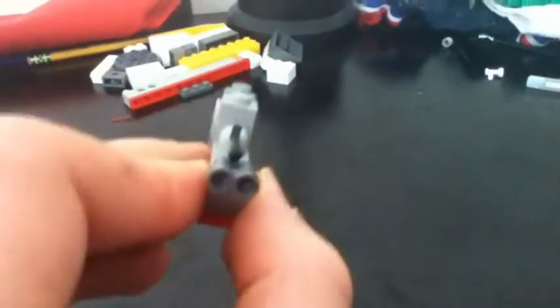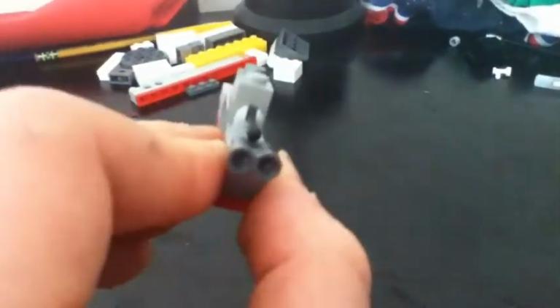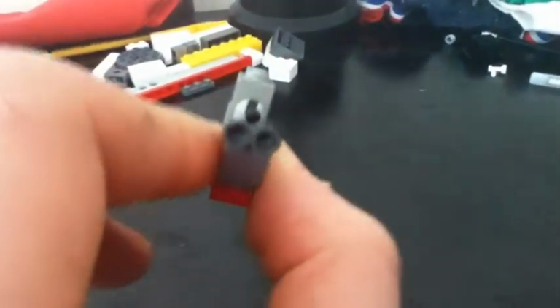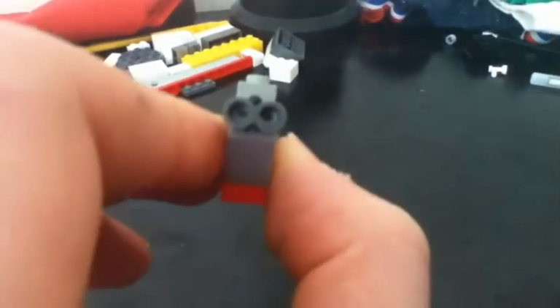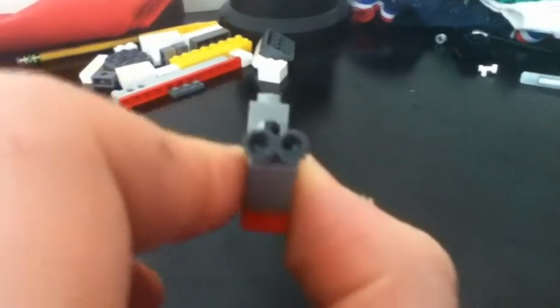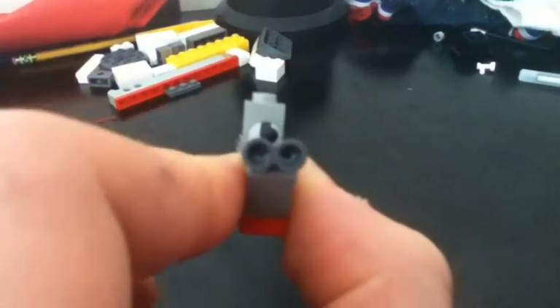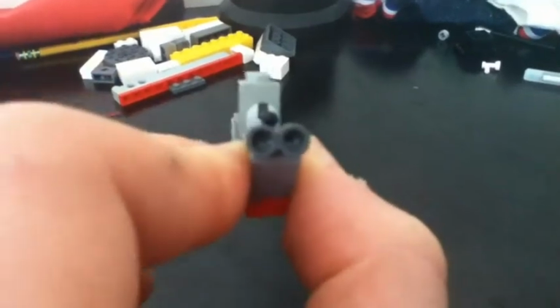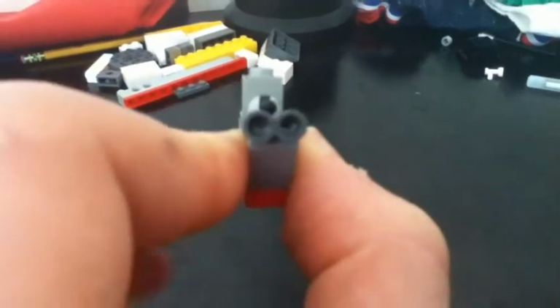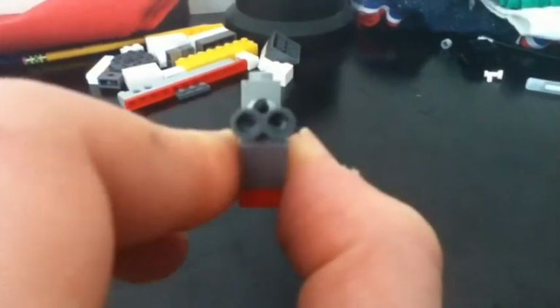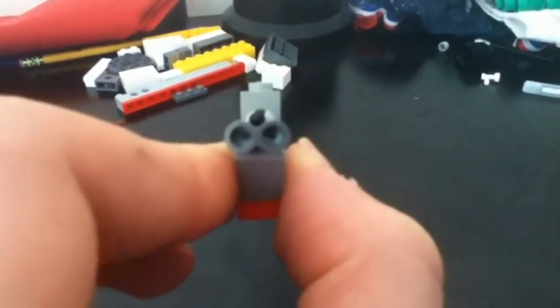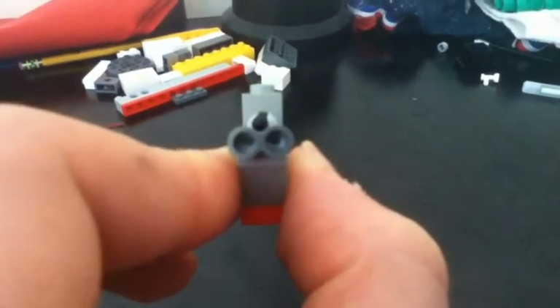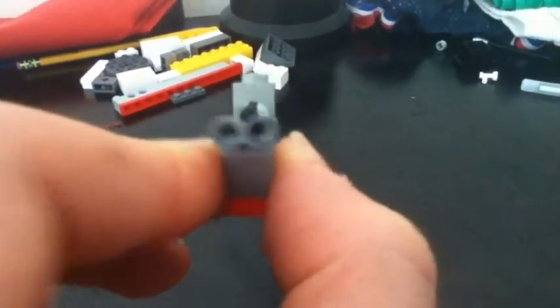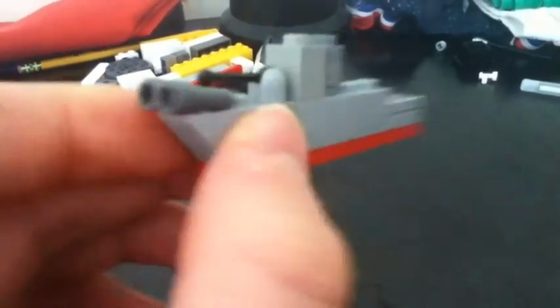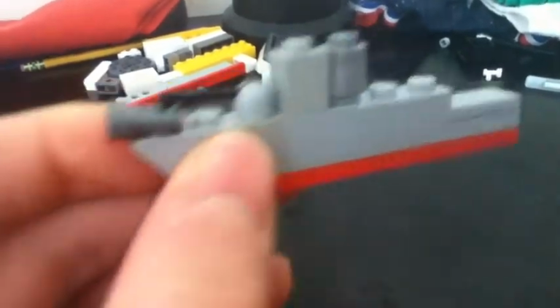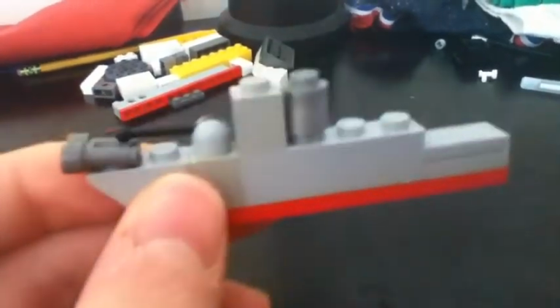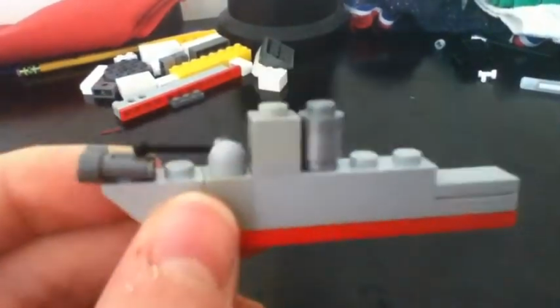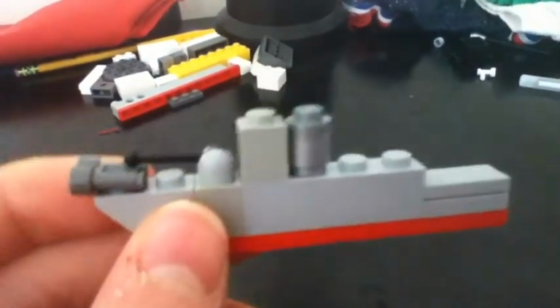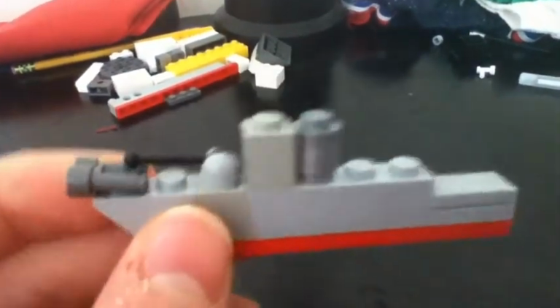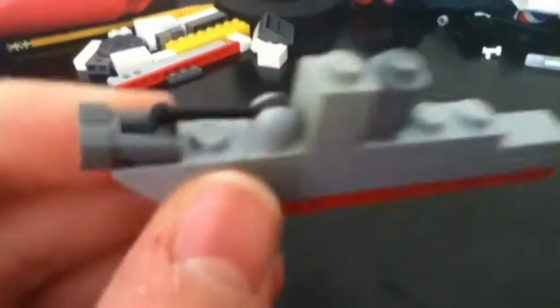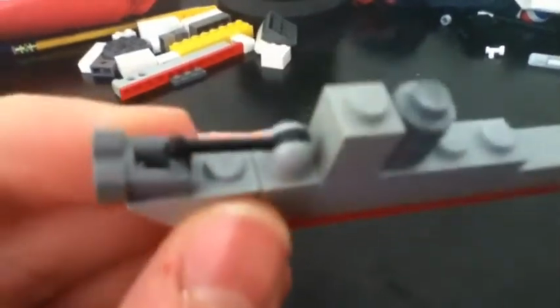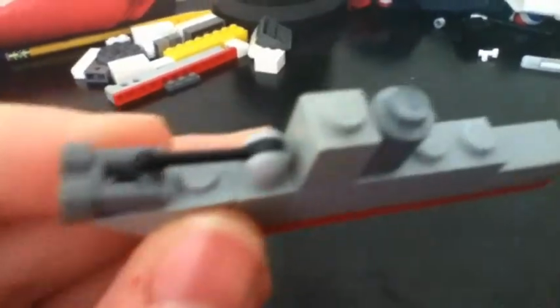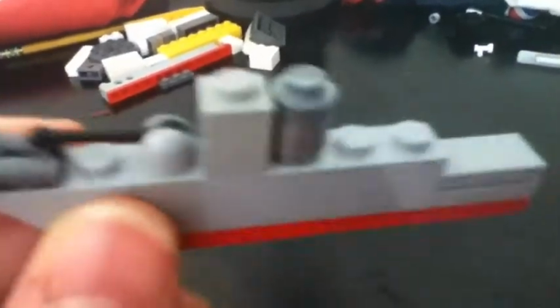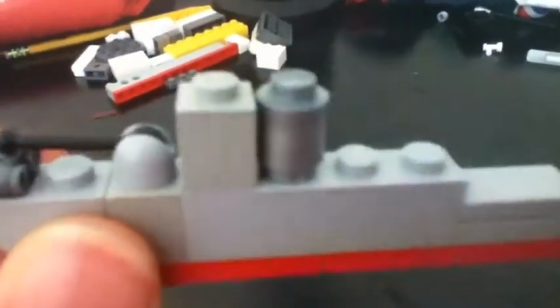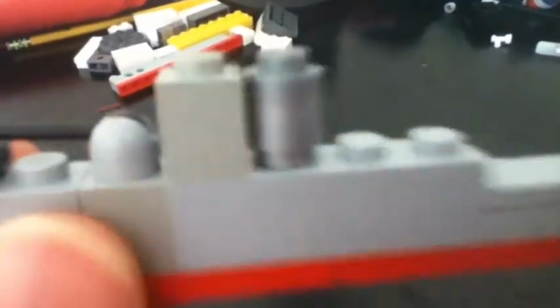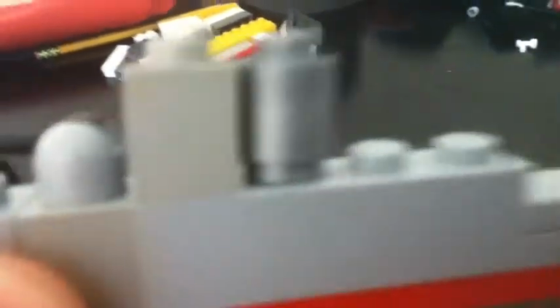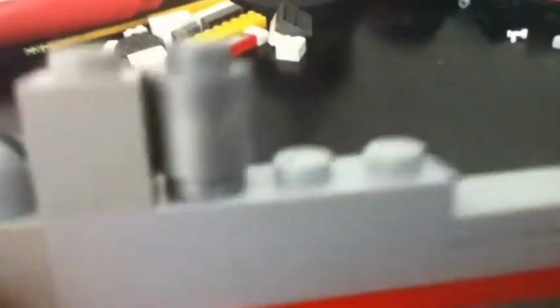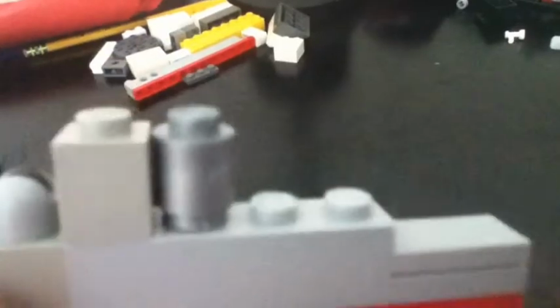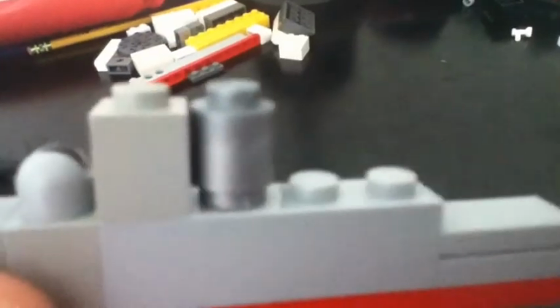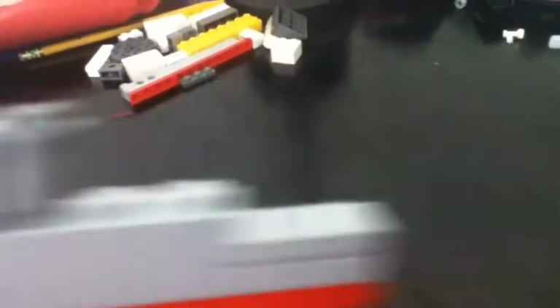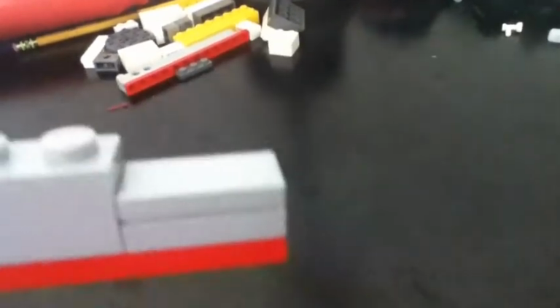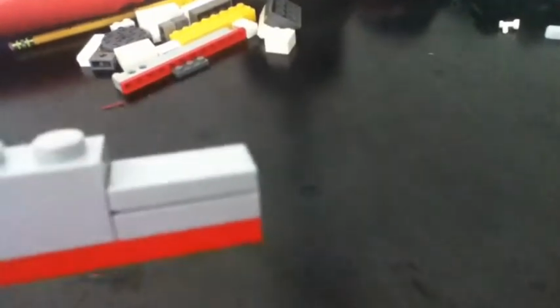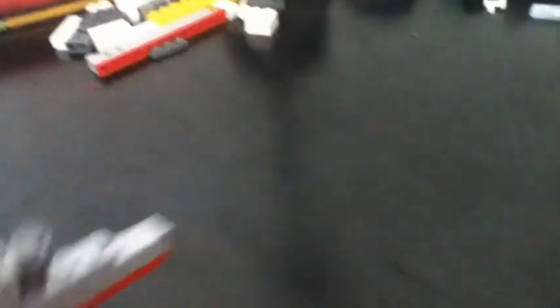See, it has two torpedo tubes, a turret, a tower, a tube, and a flight deck.